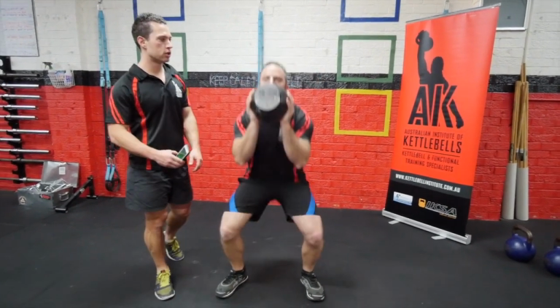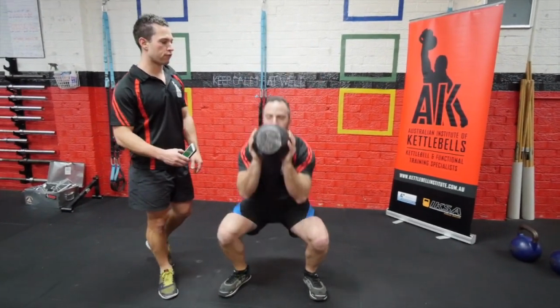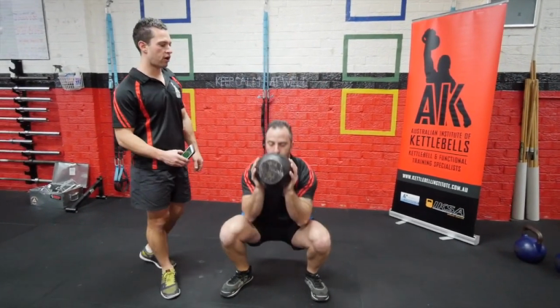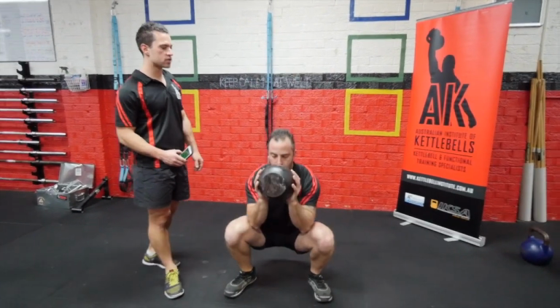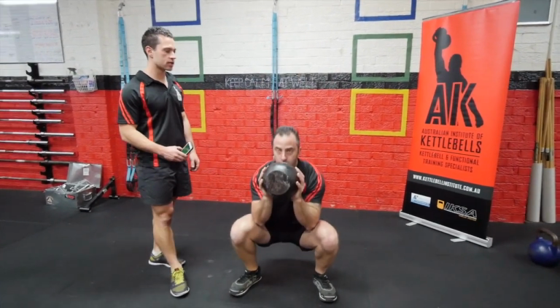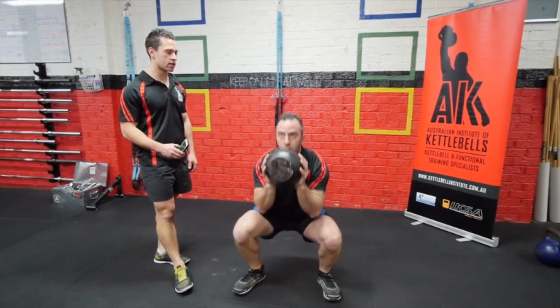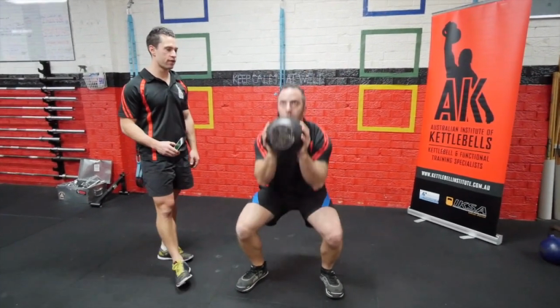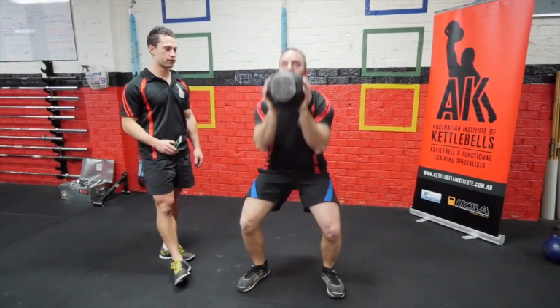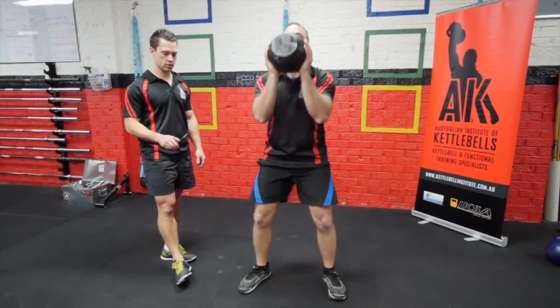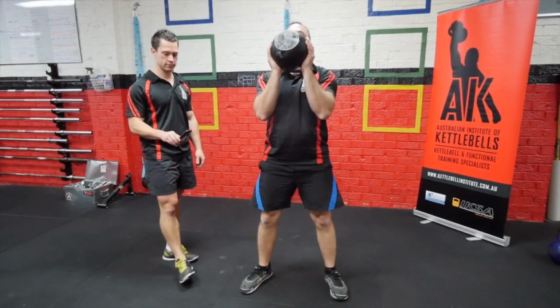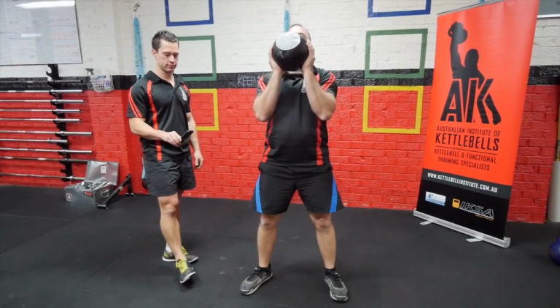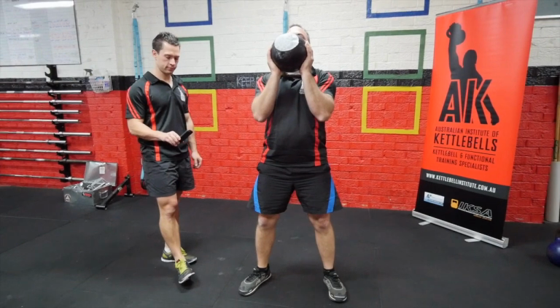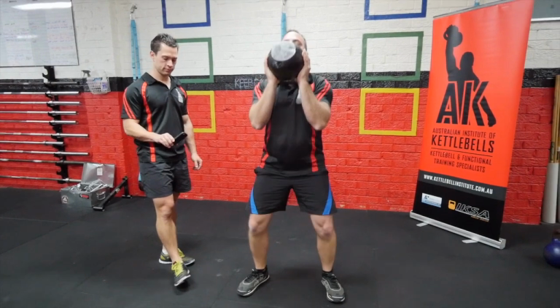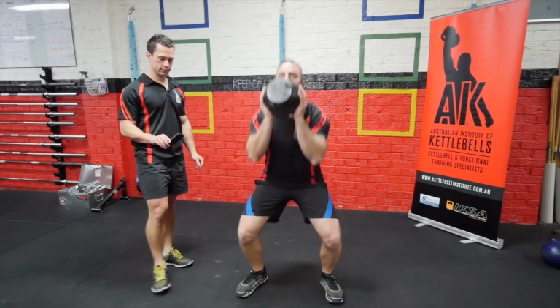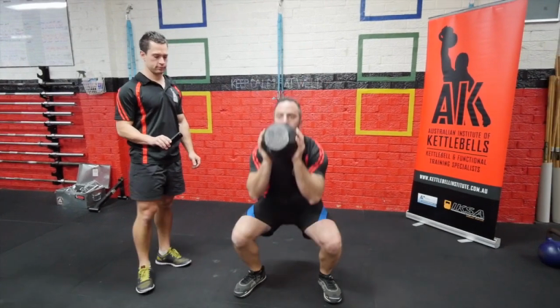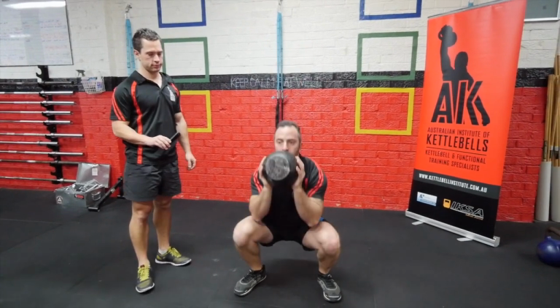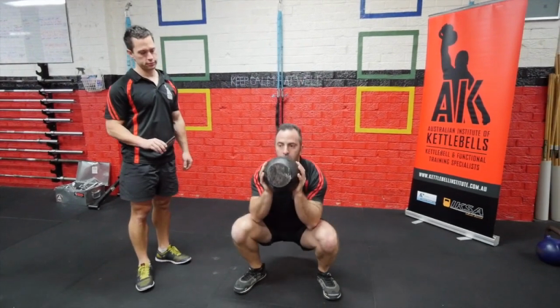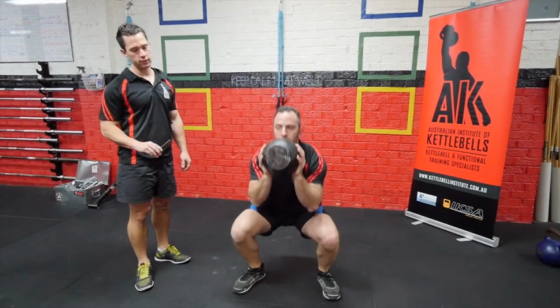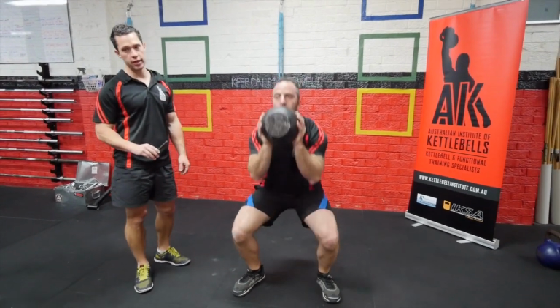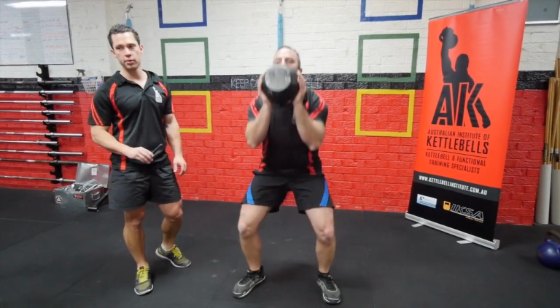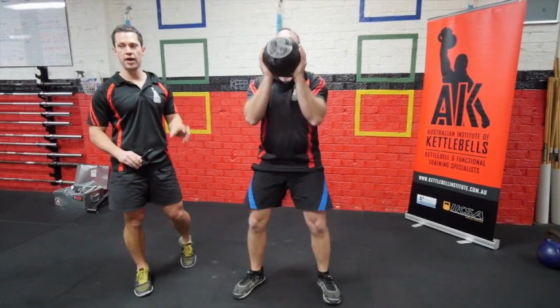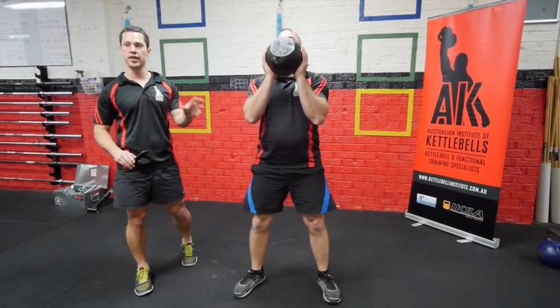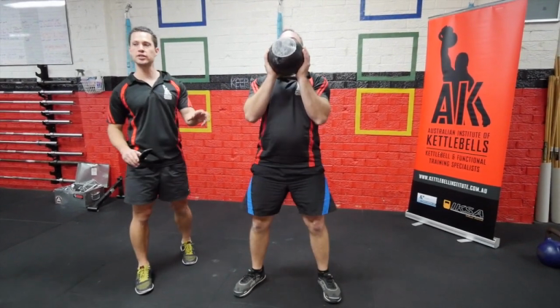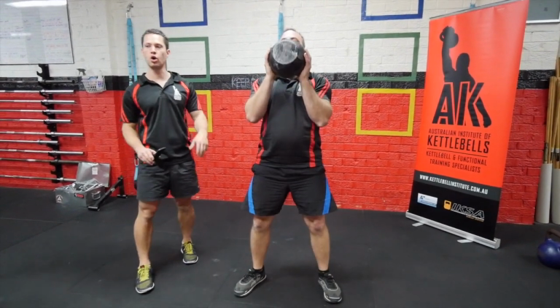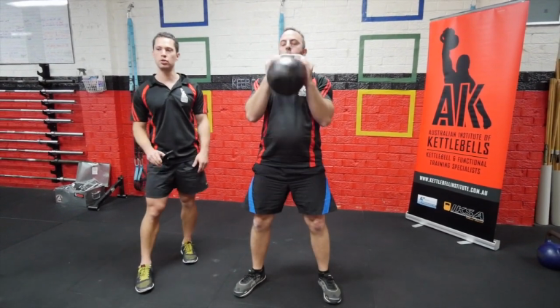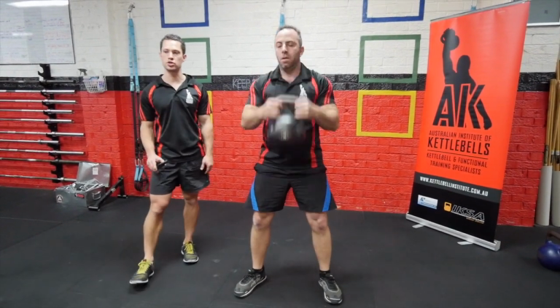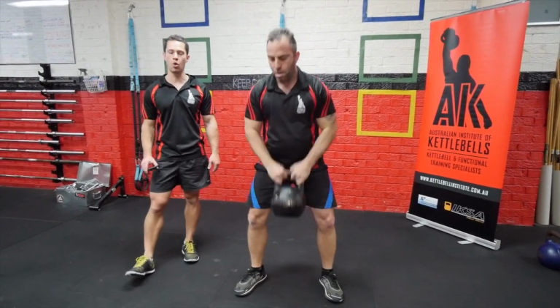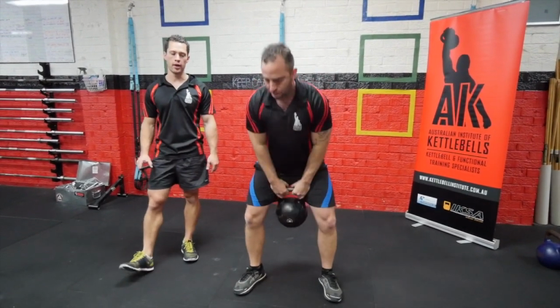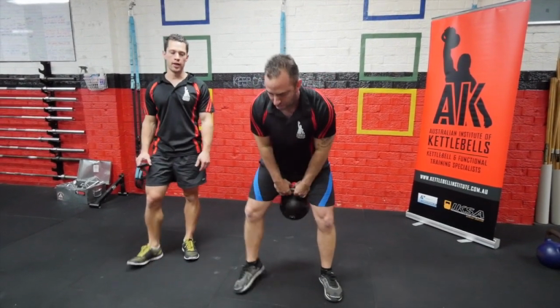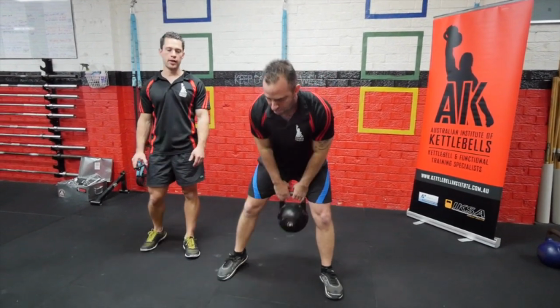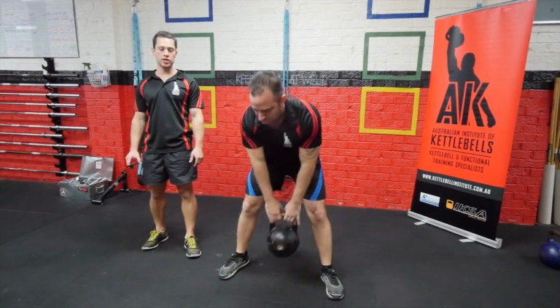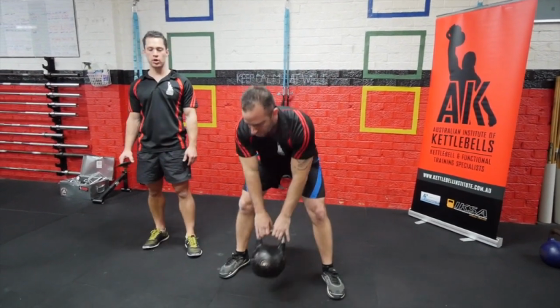Five seconds left. And there we have it — that's the goblet squat.